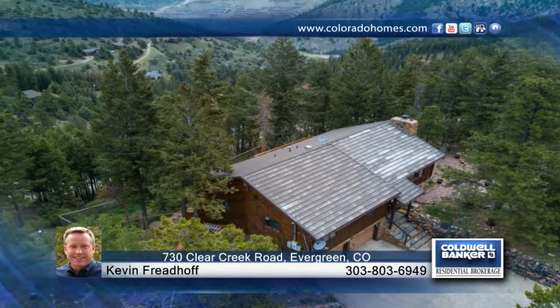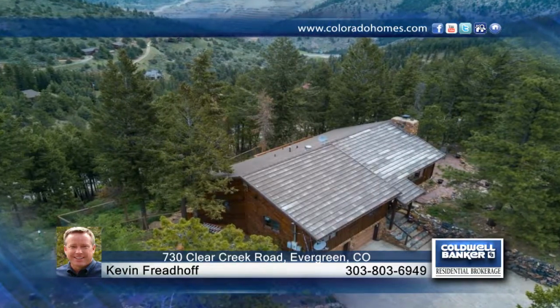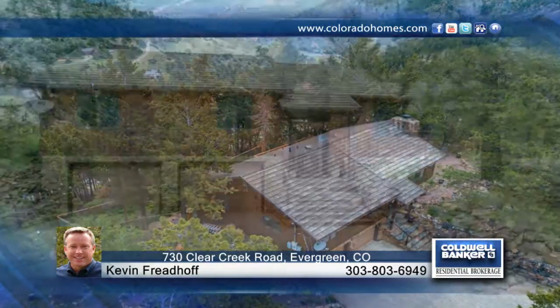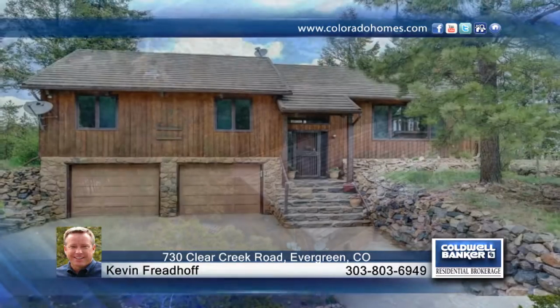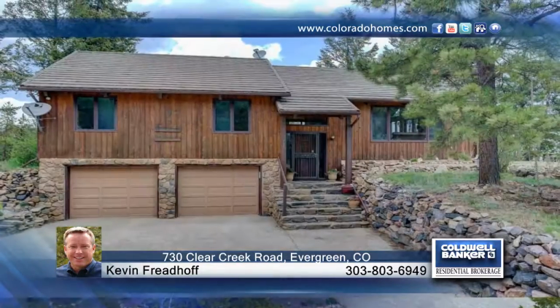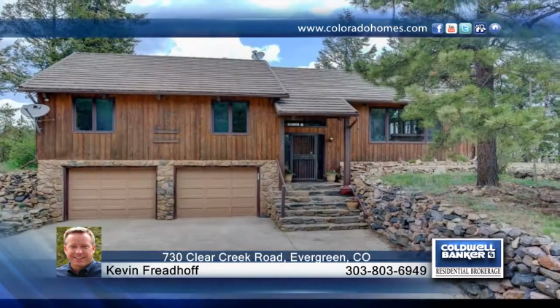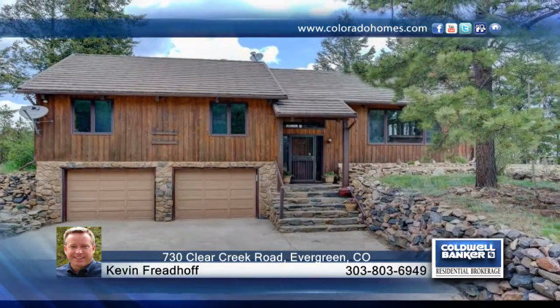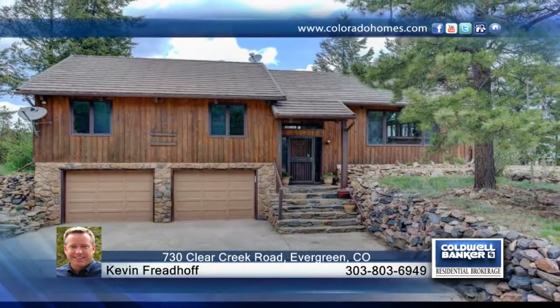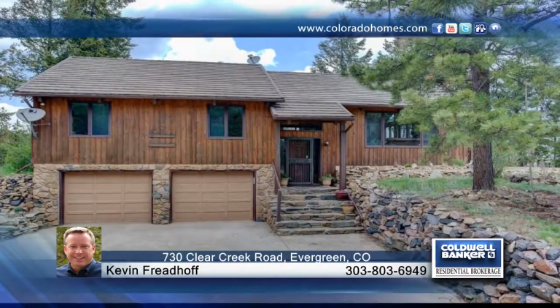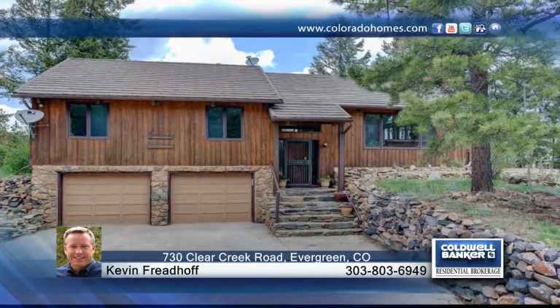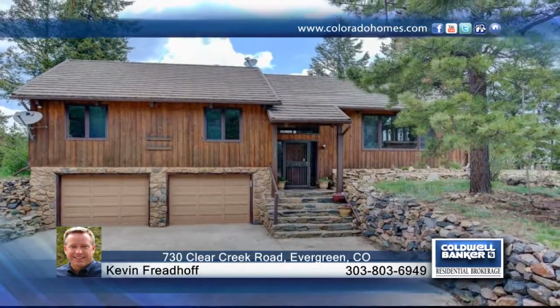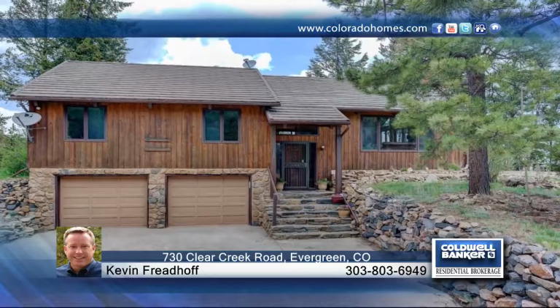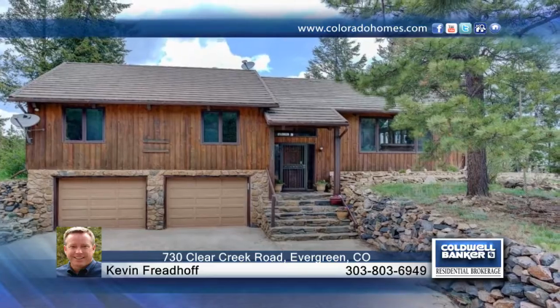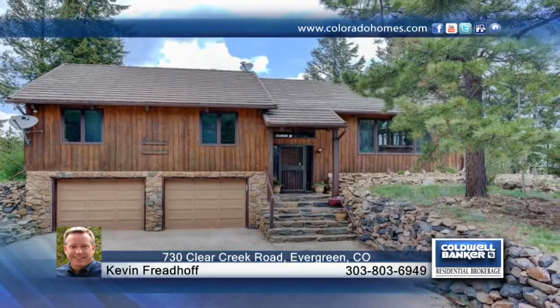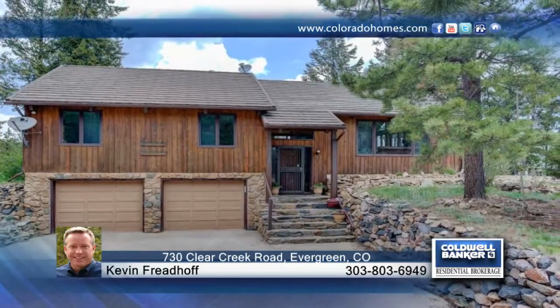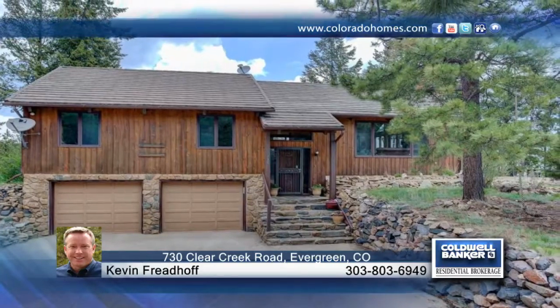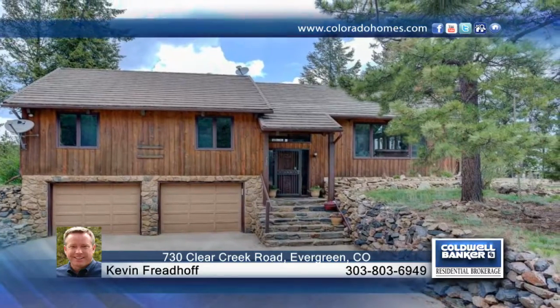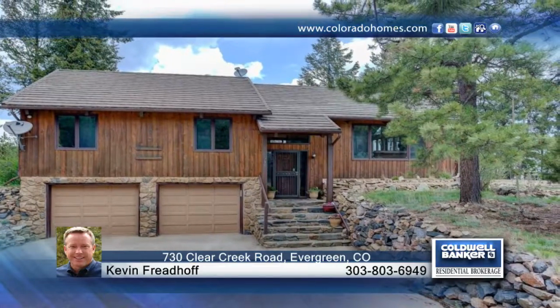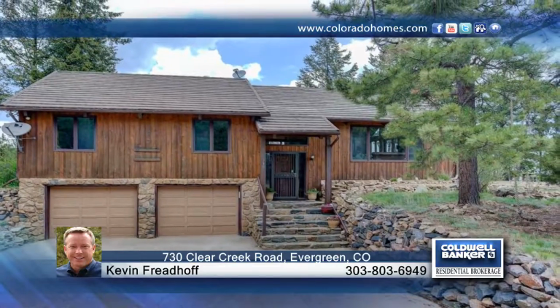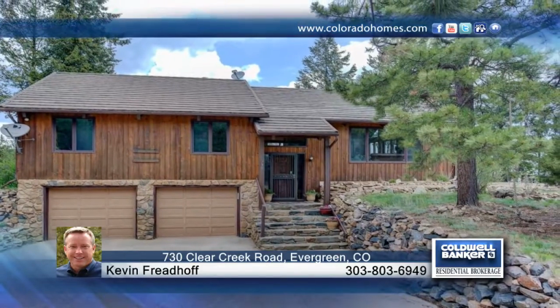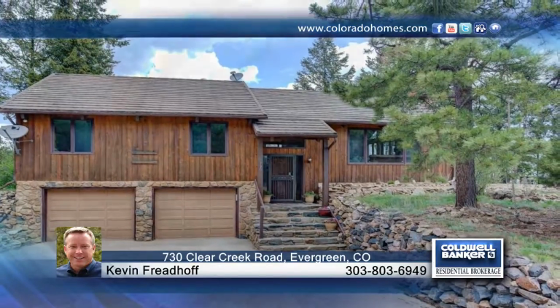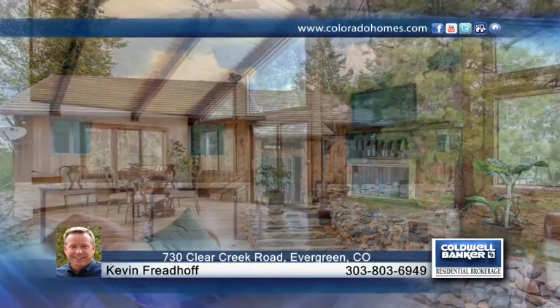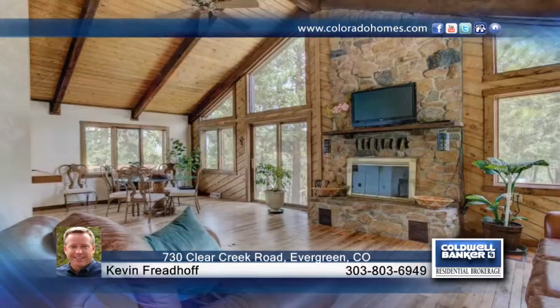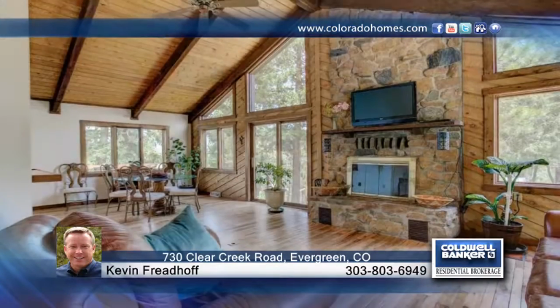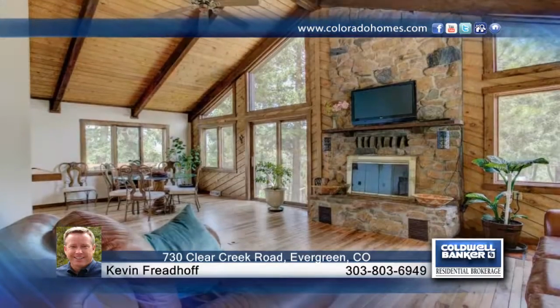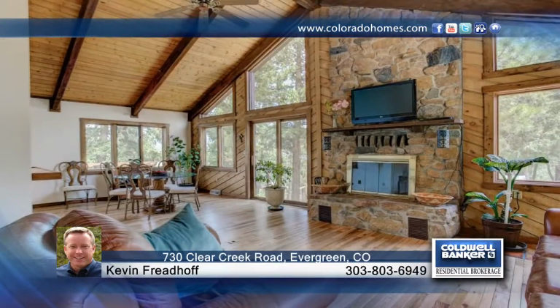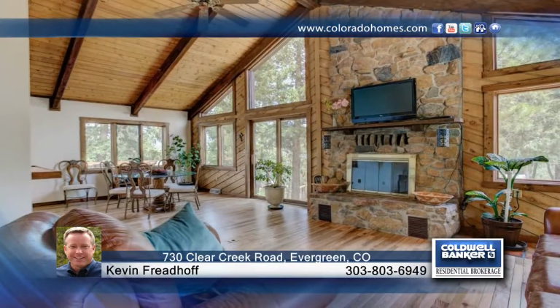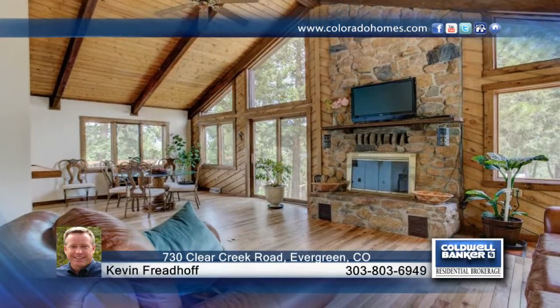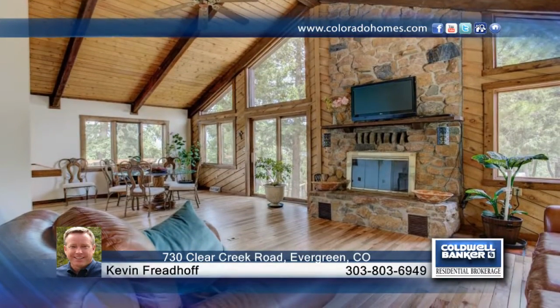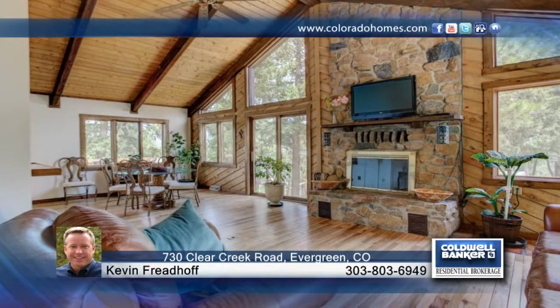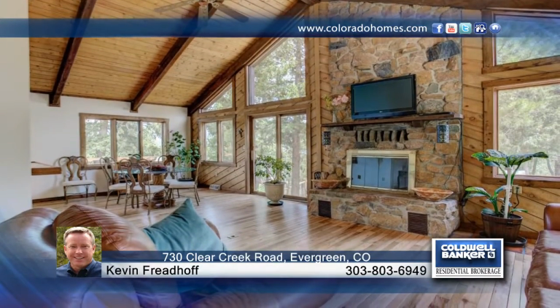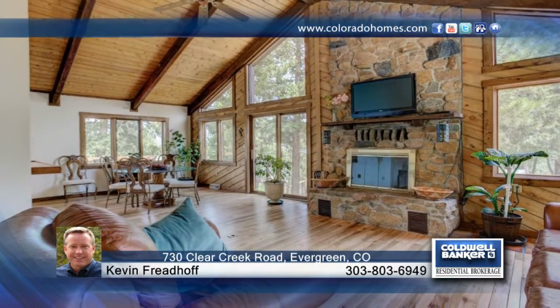Sitting on 2.4 pristine acres, you'll find this charming three-bedroom, three-bath, cedar-sided mountain contemporary.